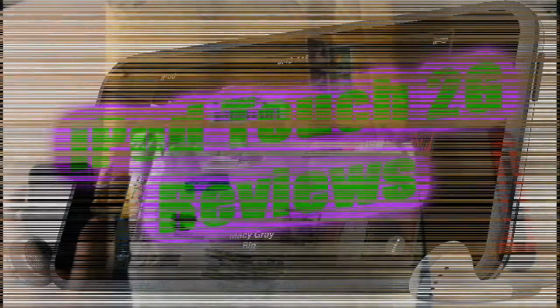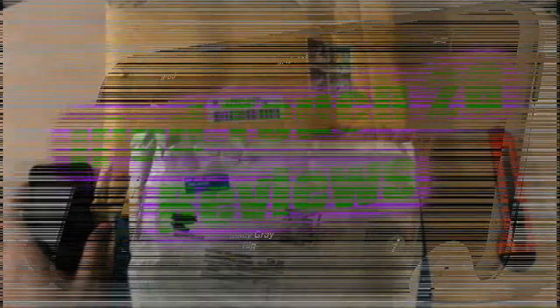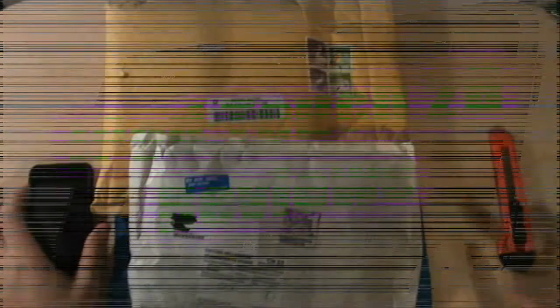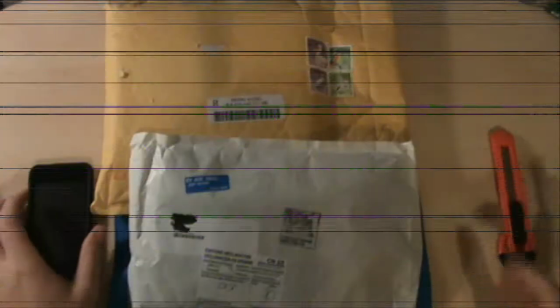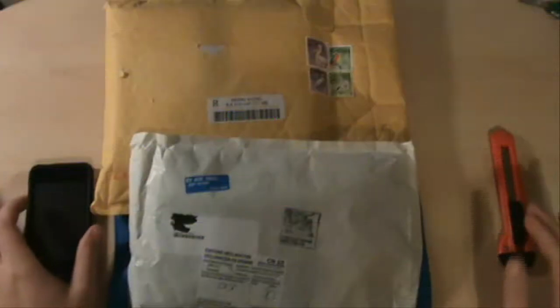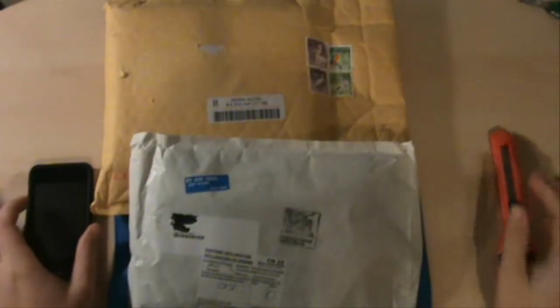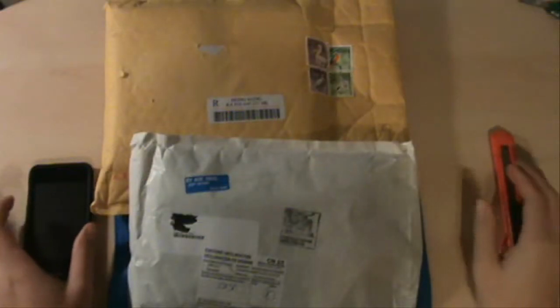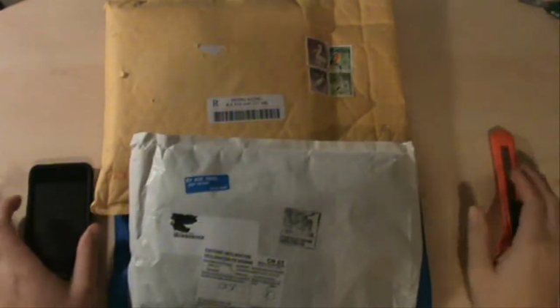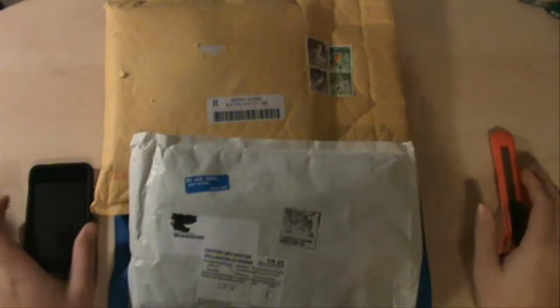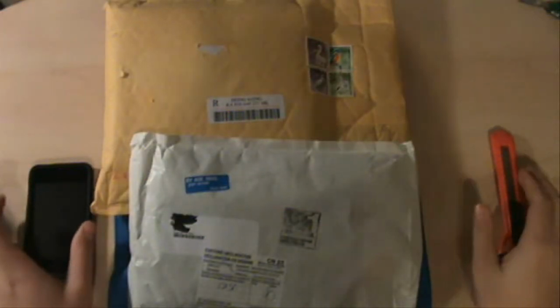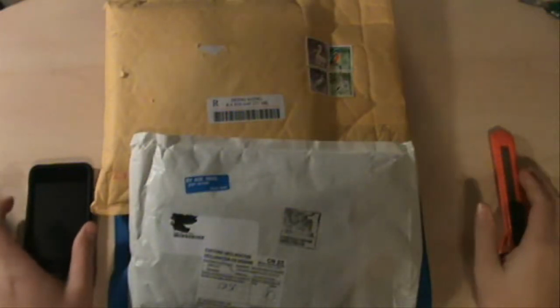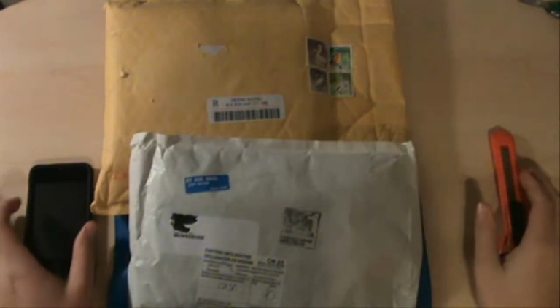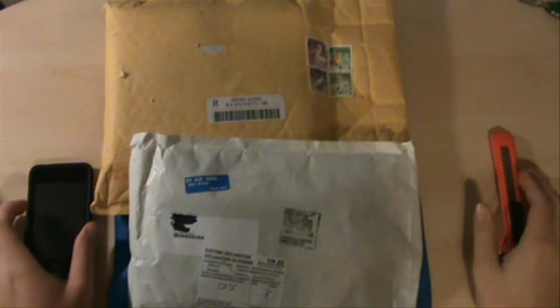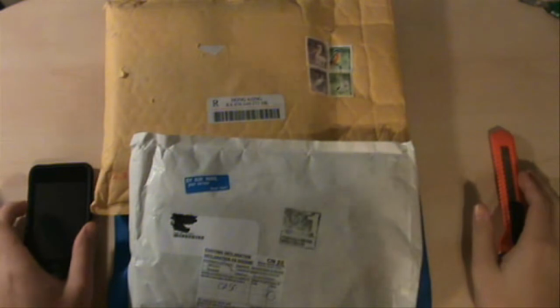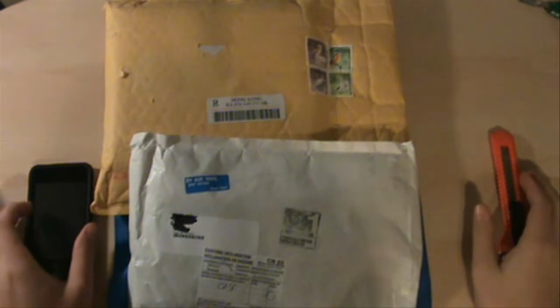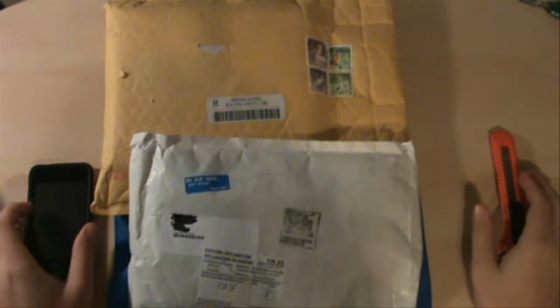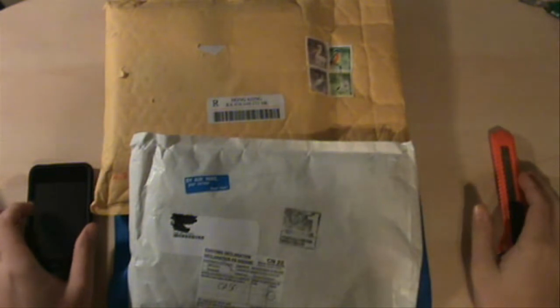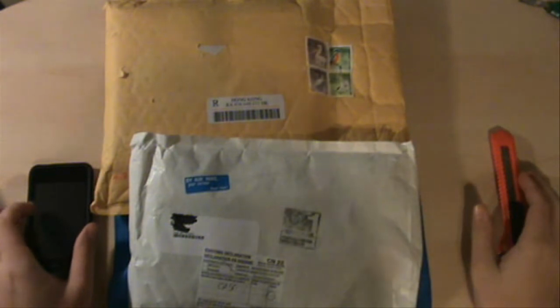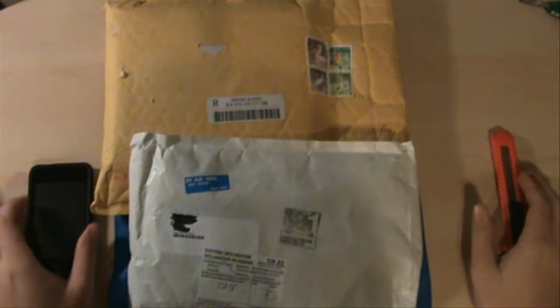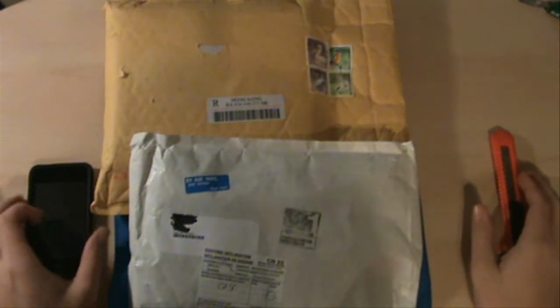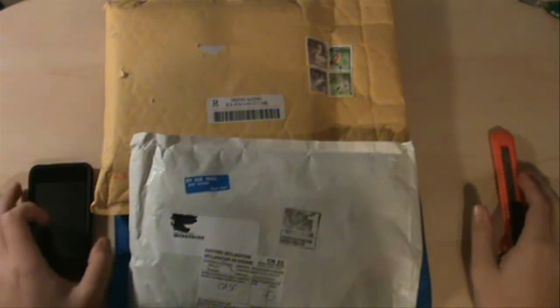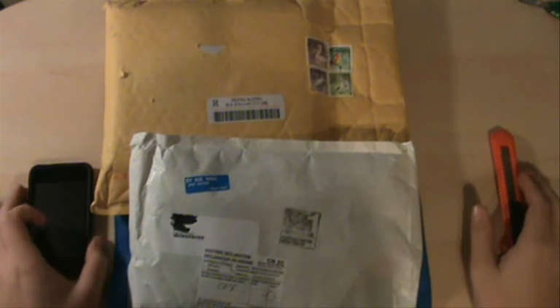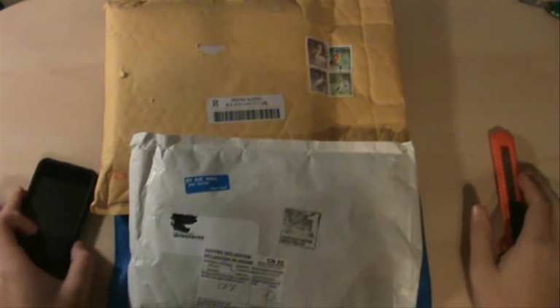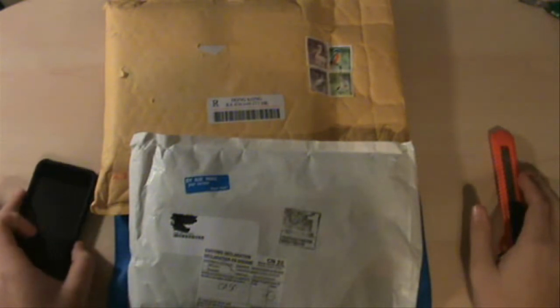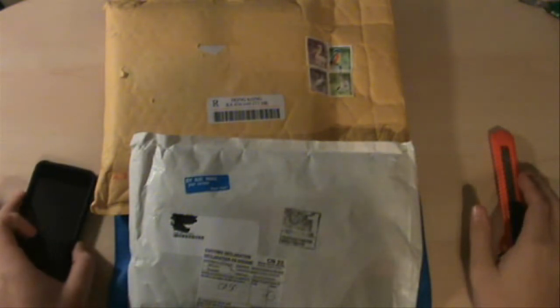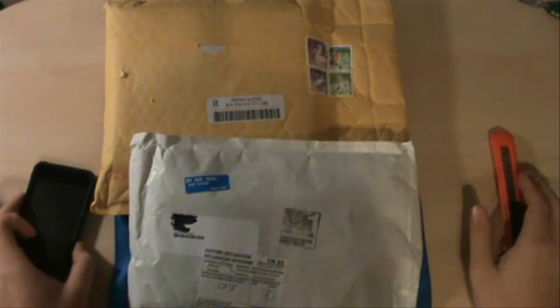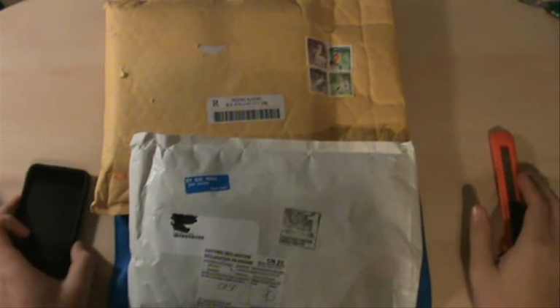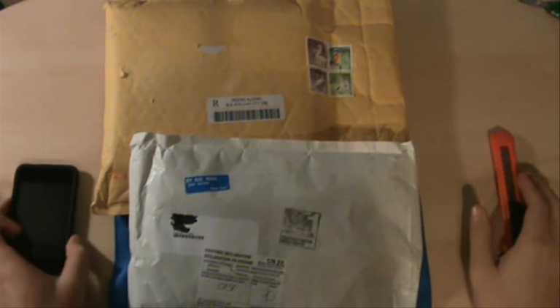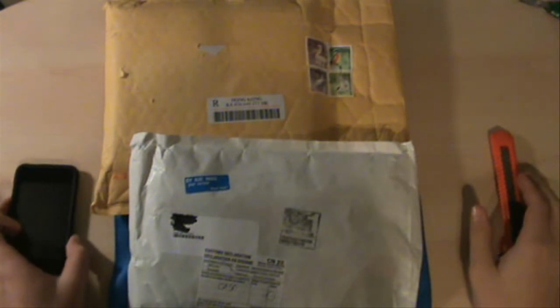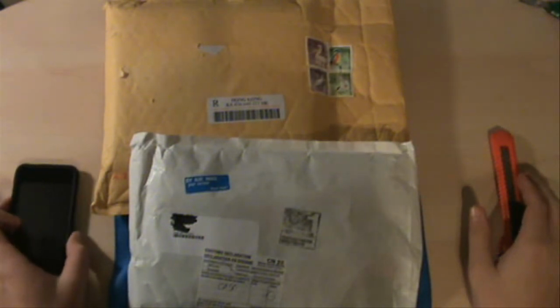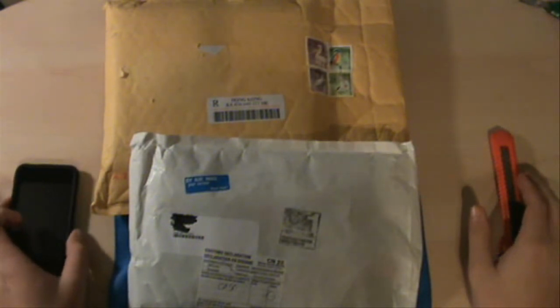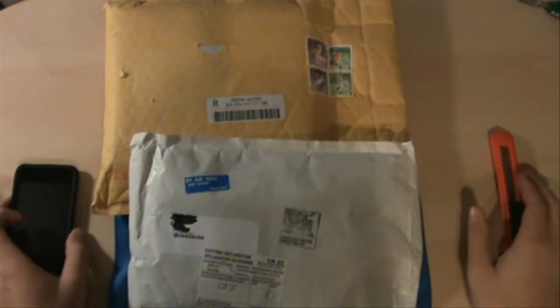Hey guys, this is the Frisbee Authority, it's Brandon, and today I have an unboxing for you guys.